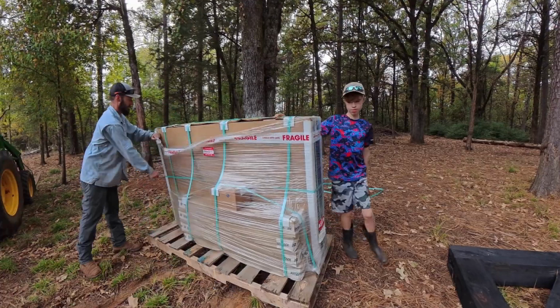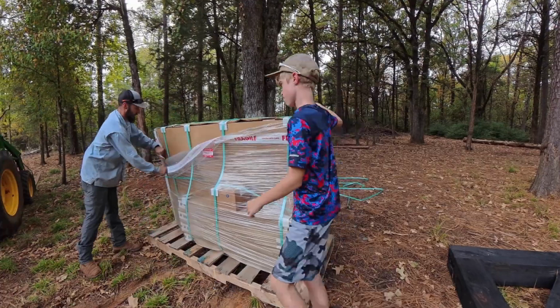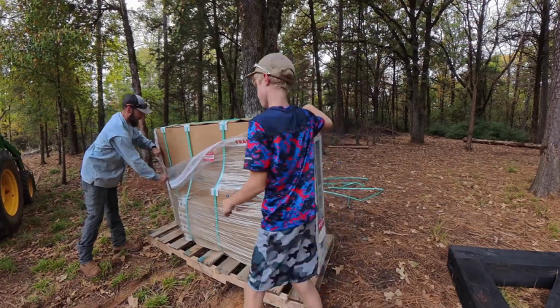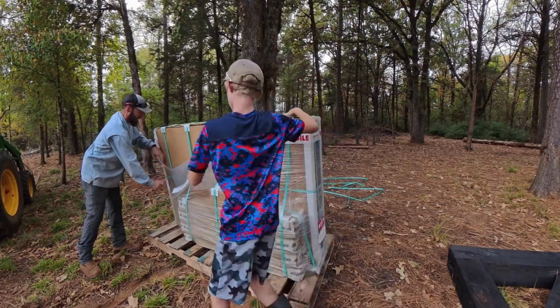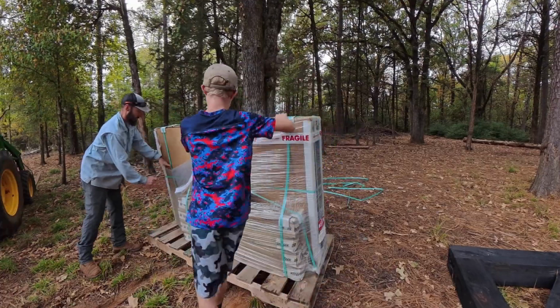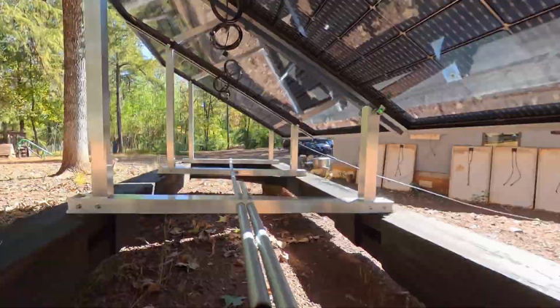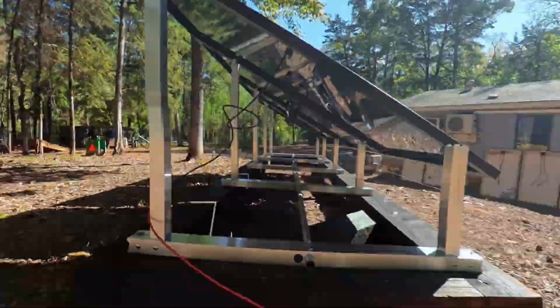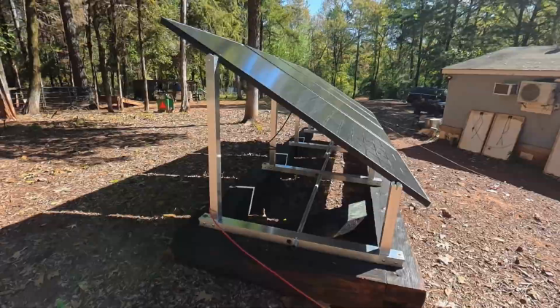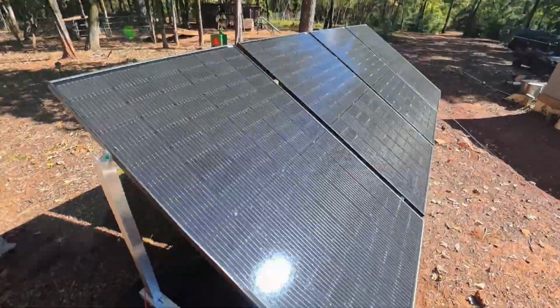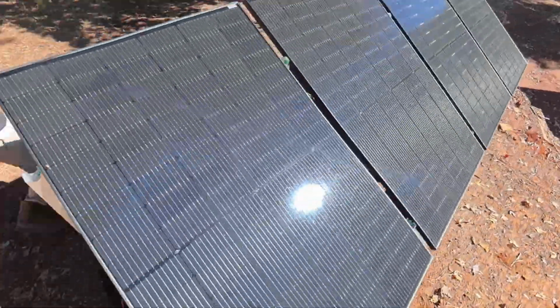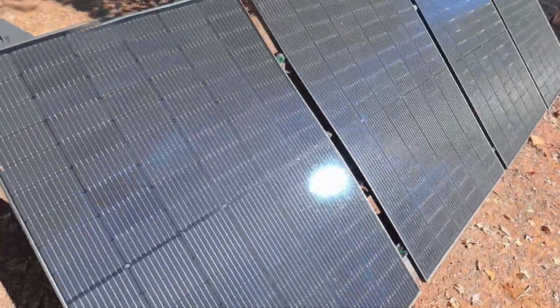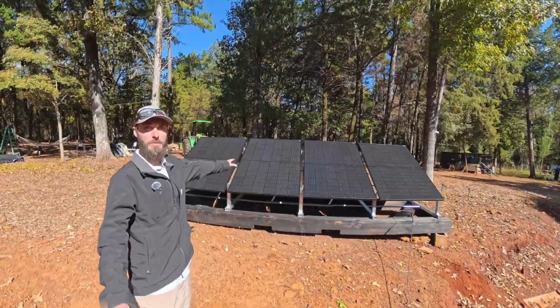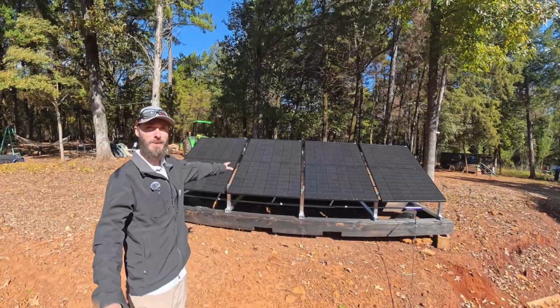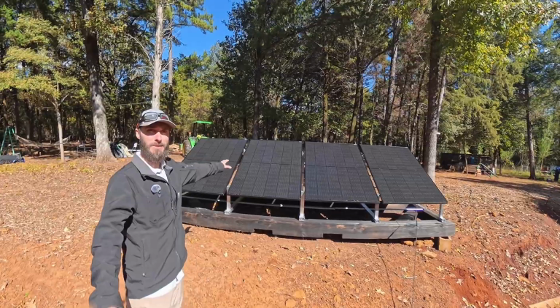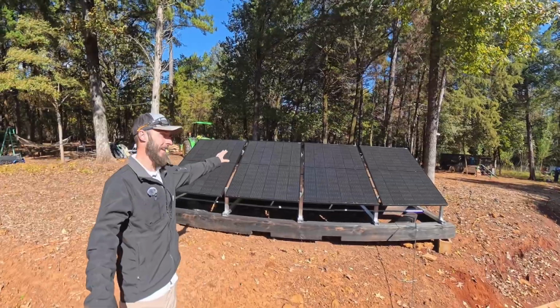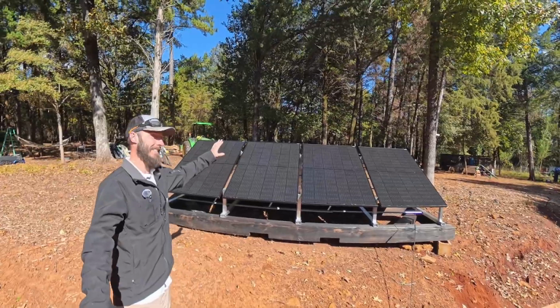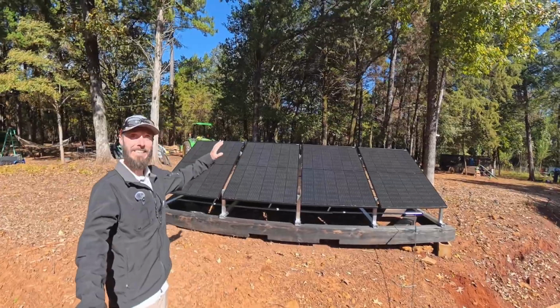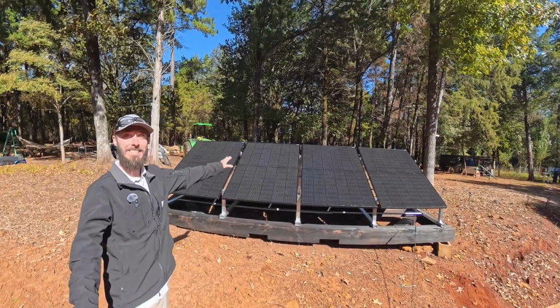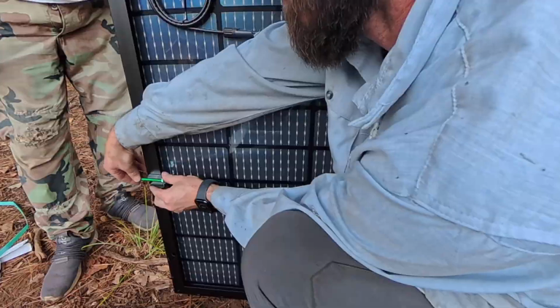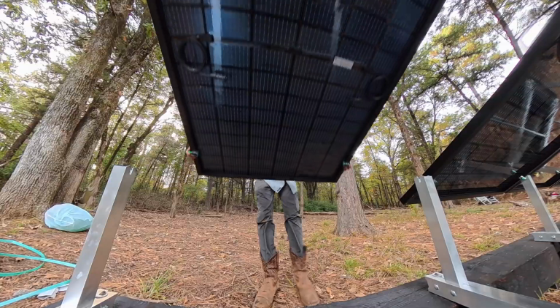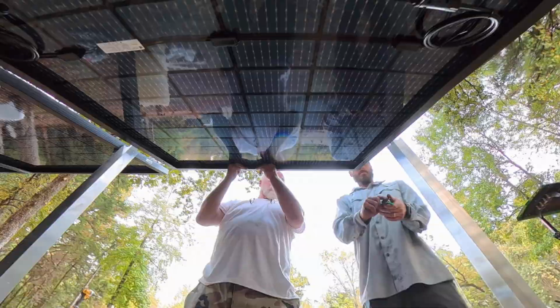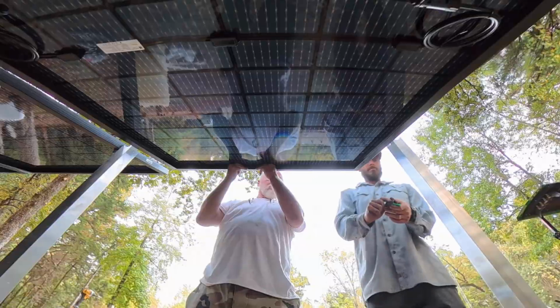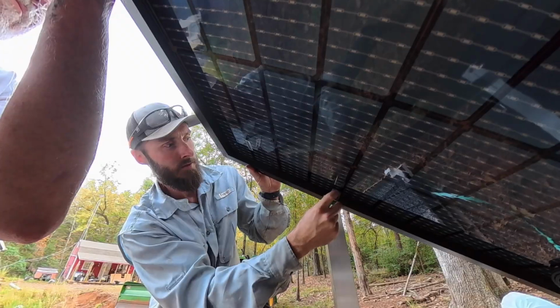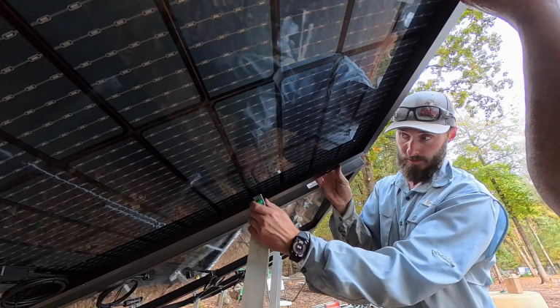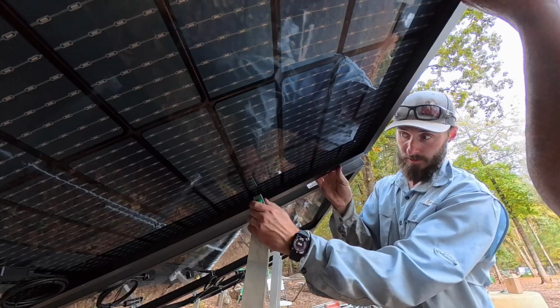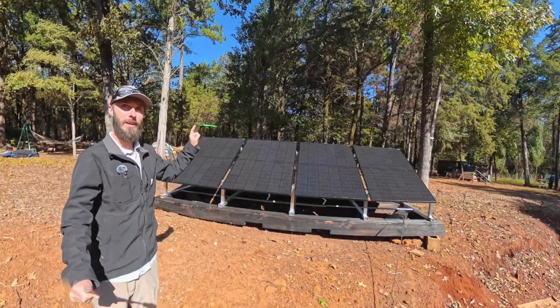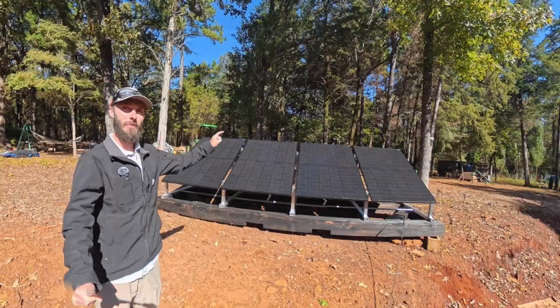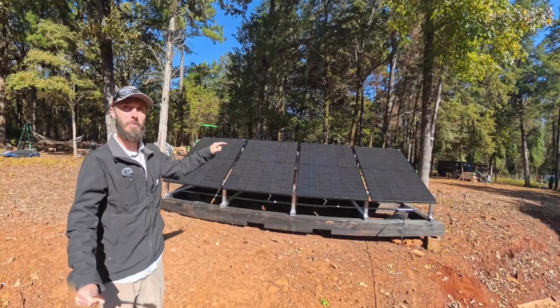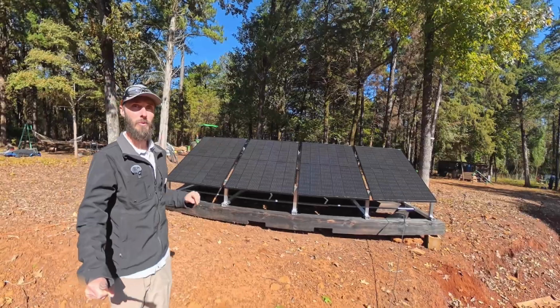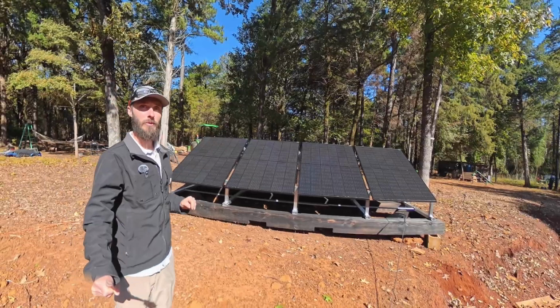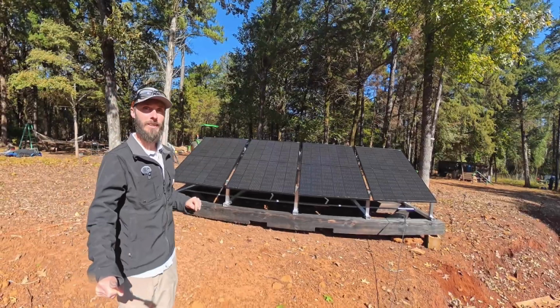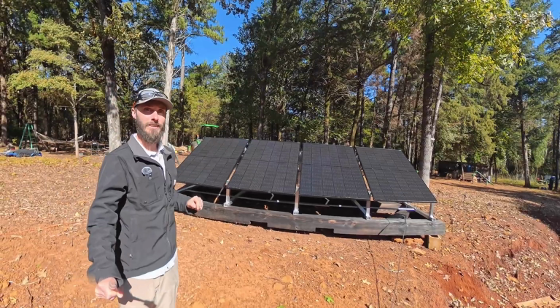Are you looking for a rock solid ground mount that is easy to set up? Stick around, we're building one right now.